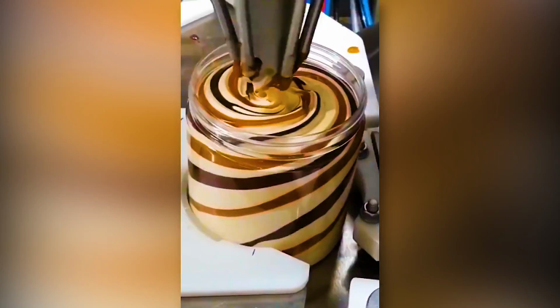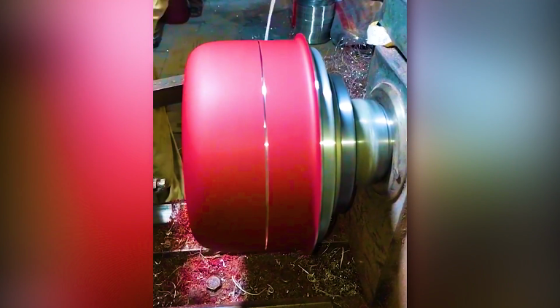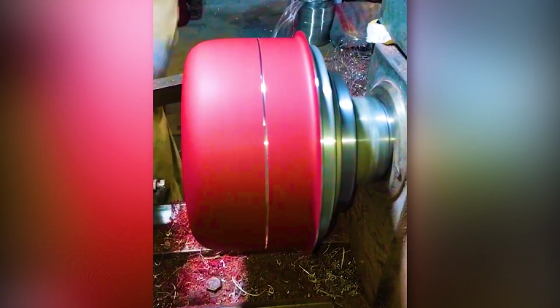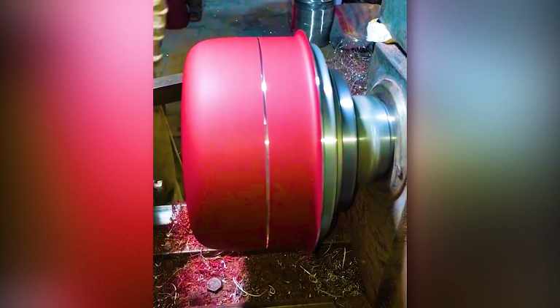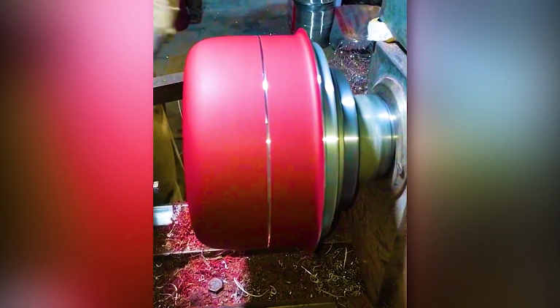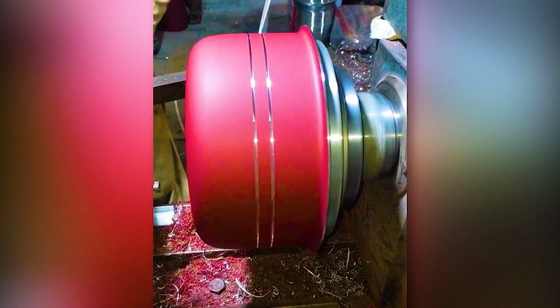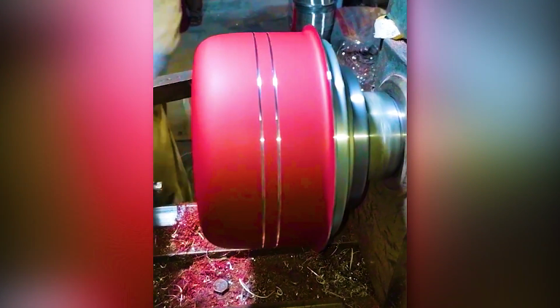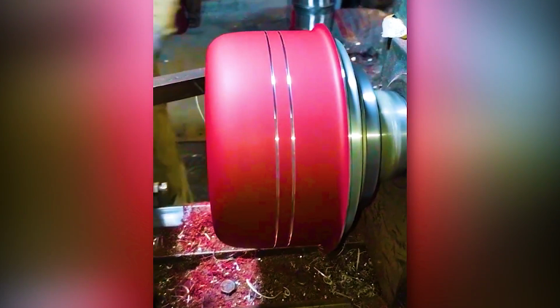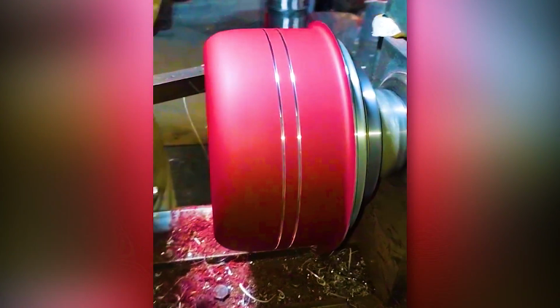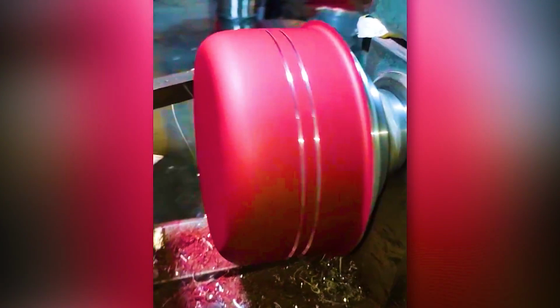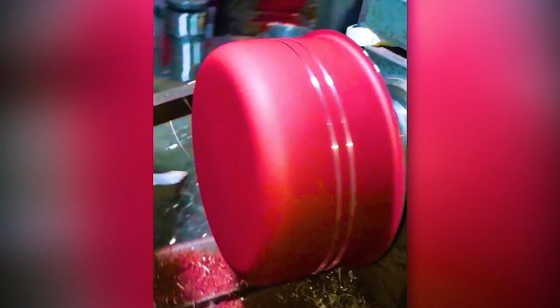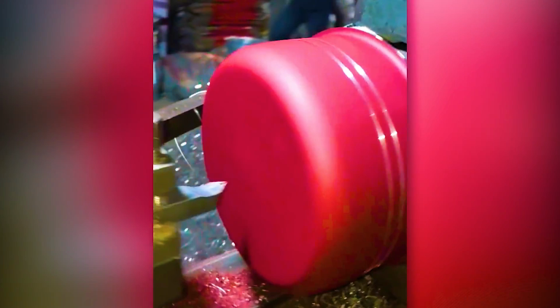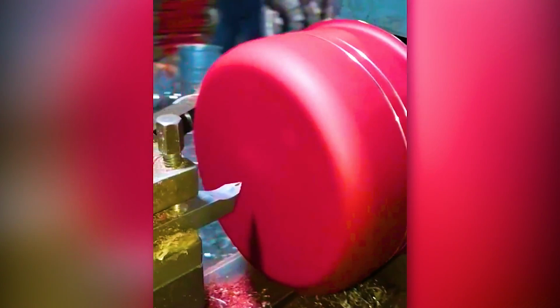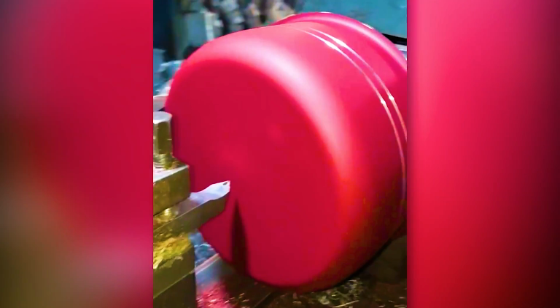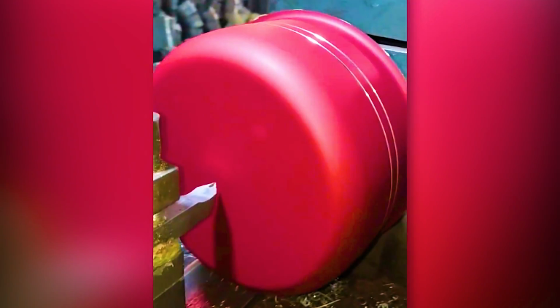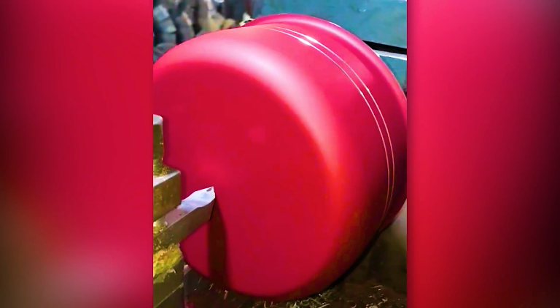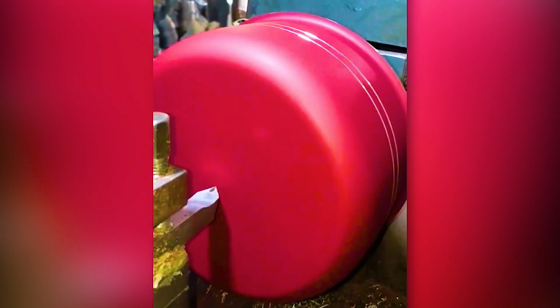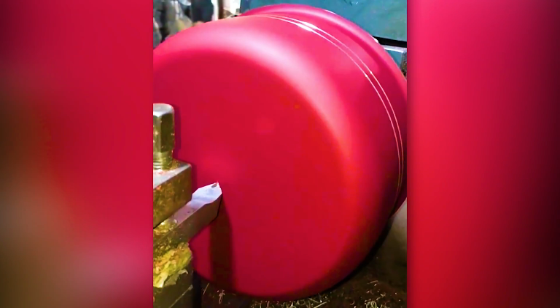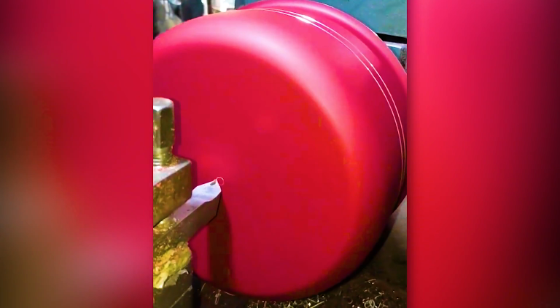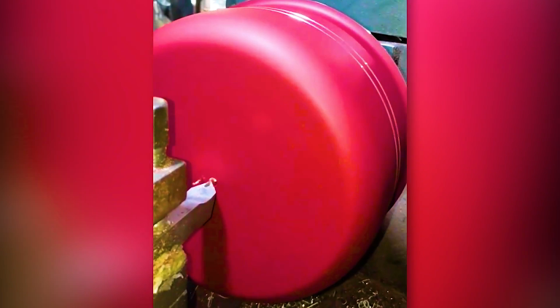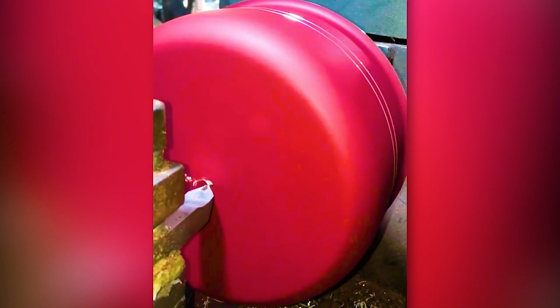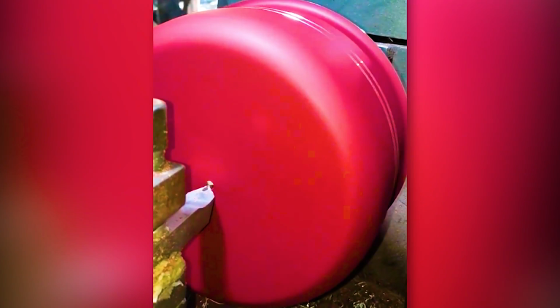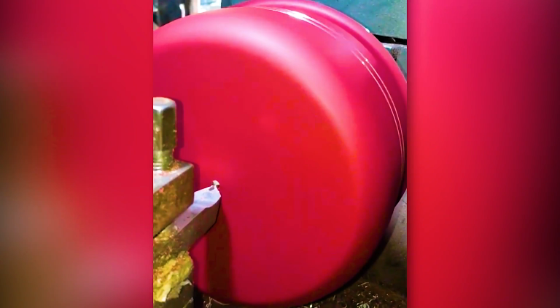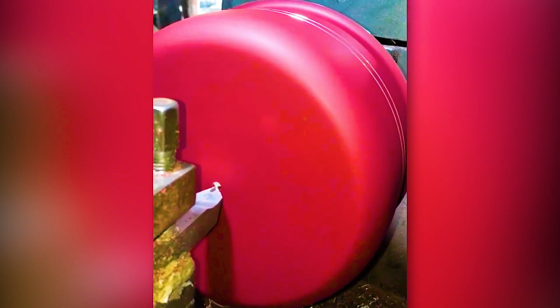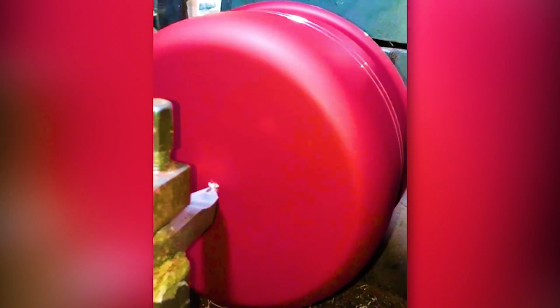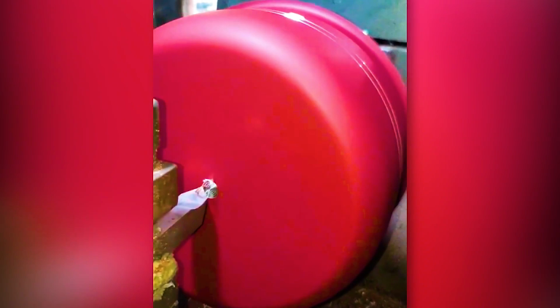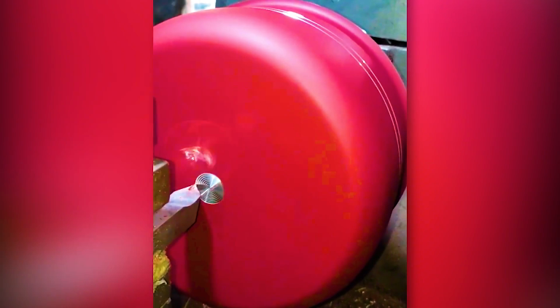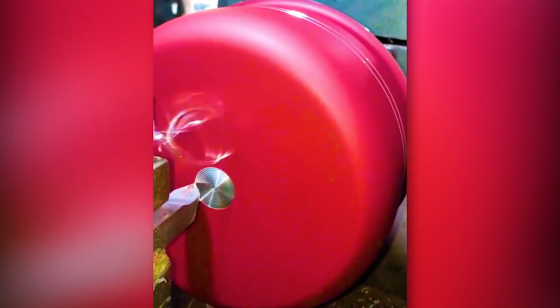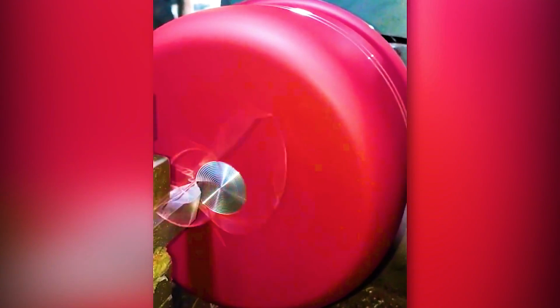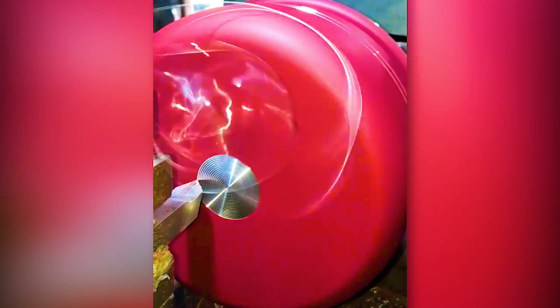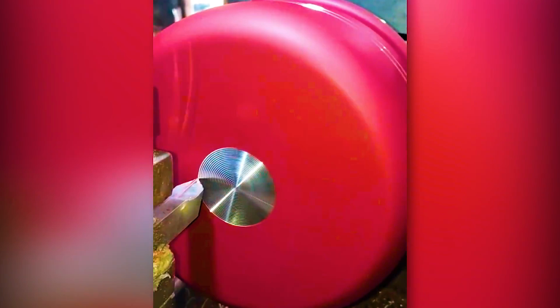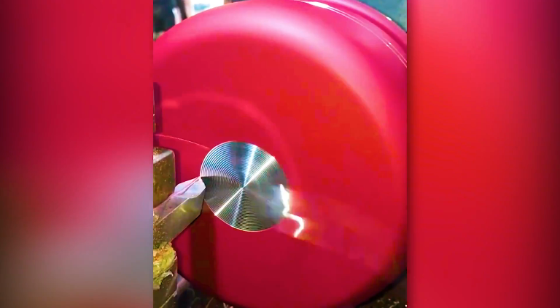Rapid rotation and a sharp blade work together to expose the concentric rings on the new saucepan.